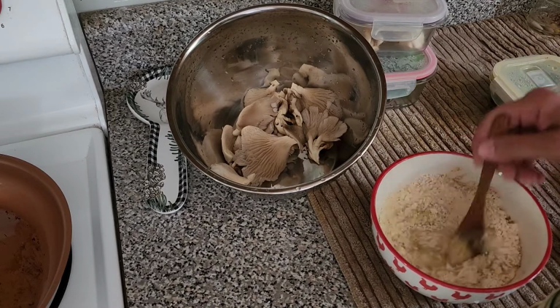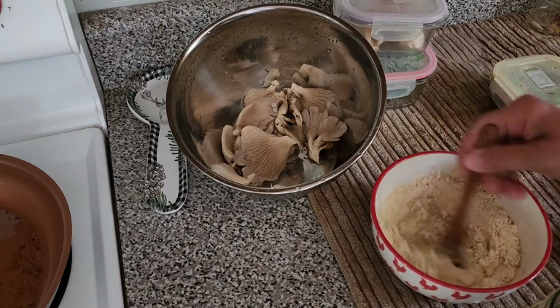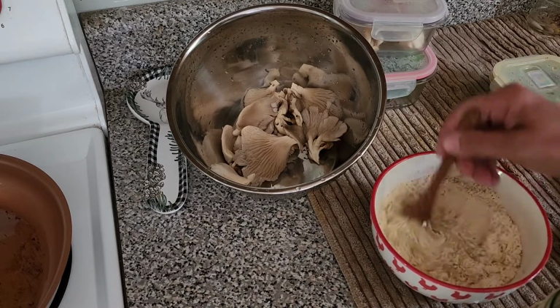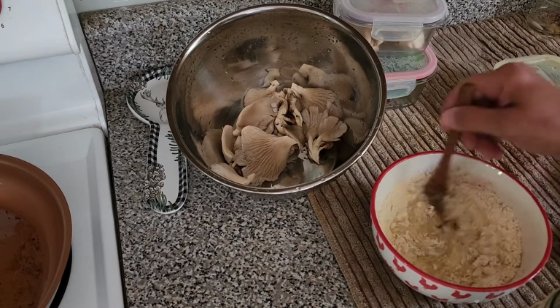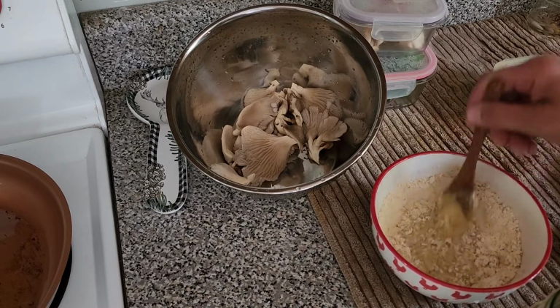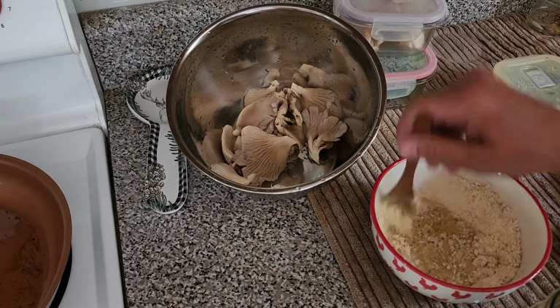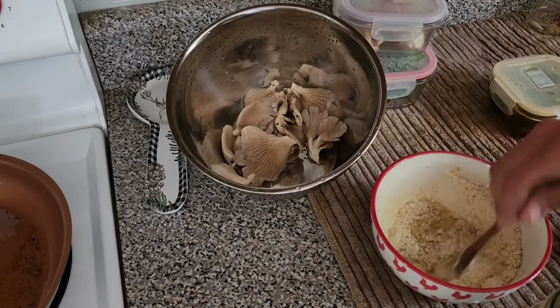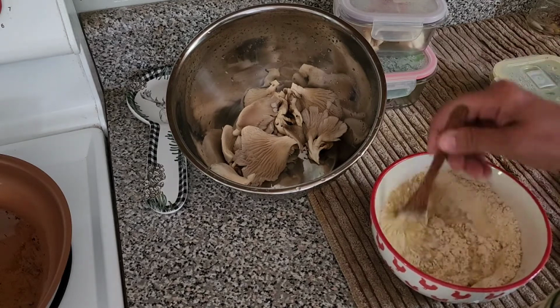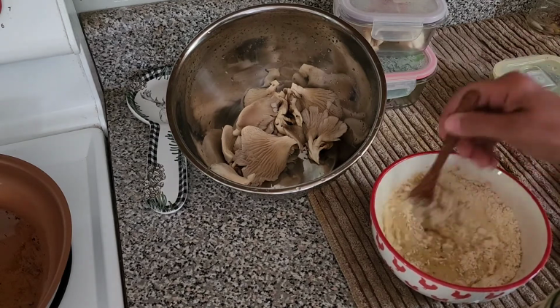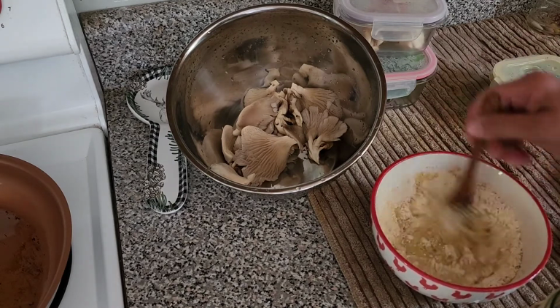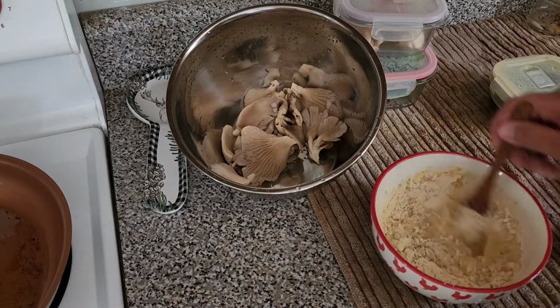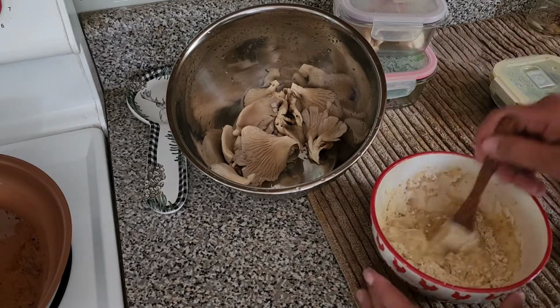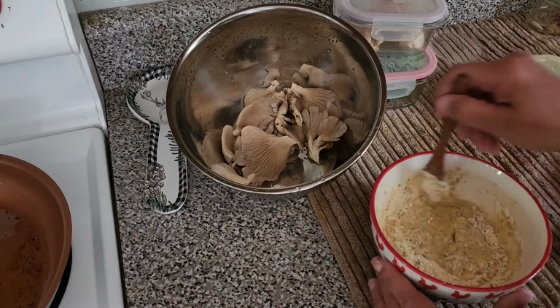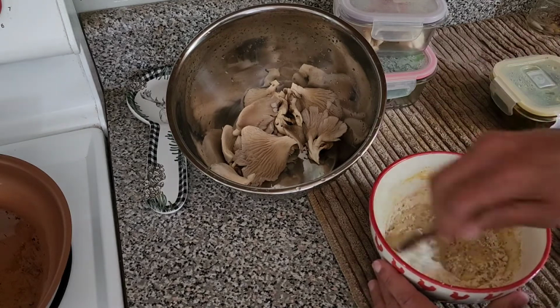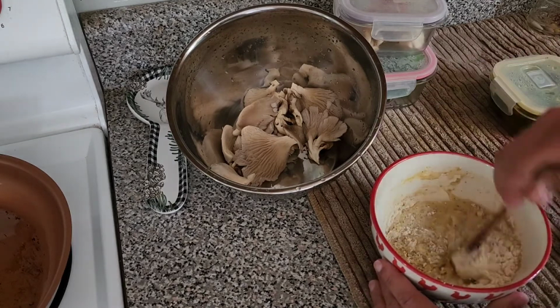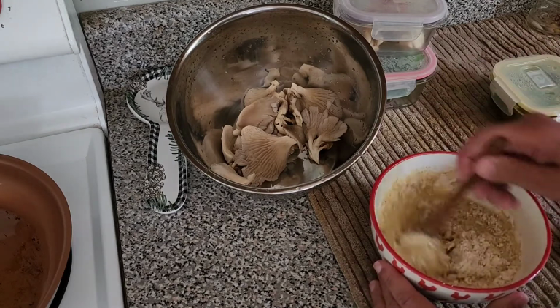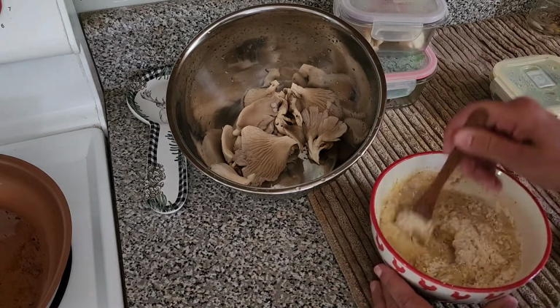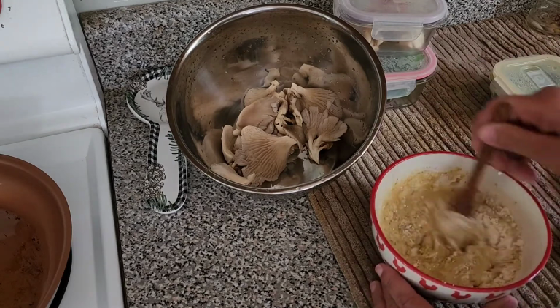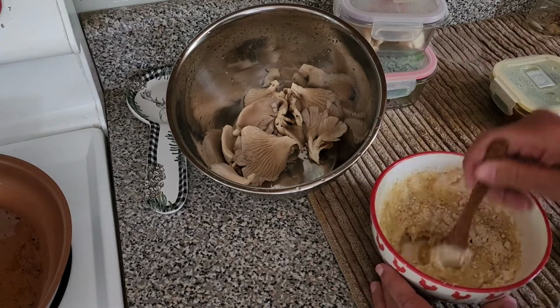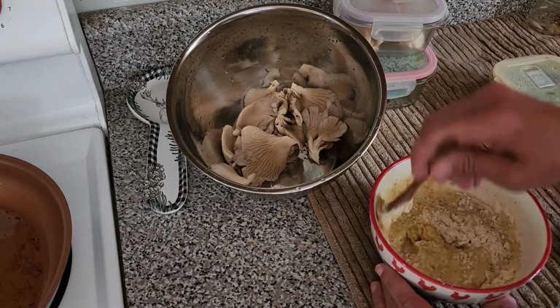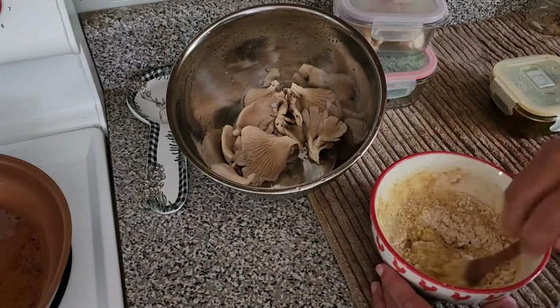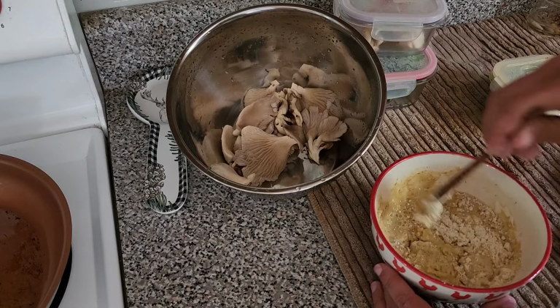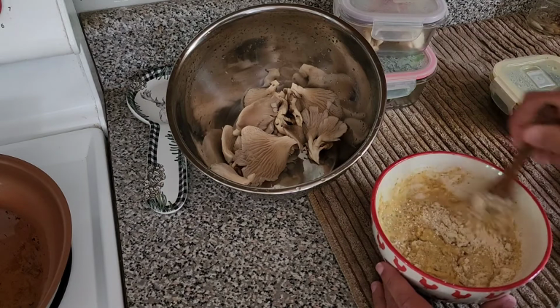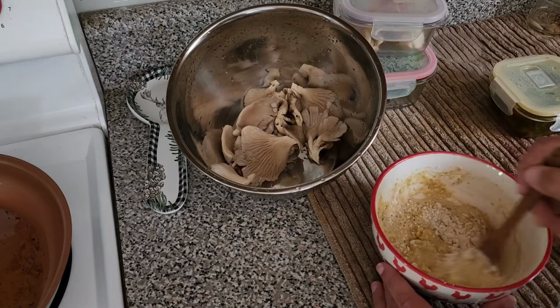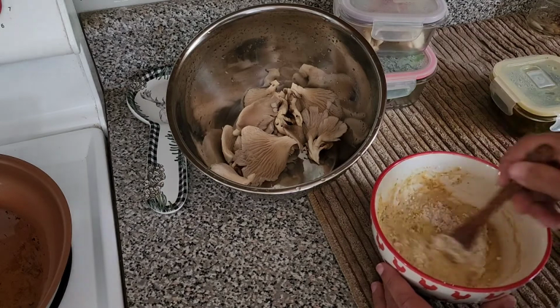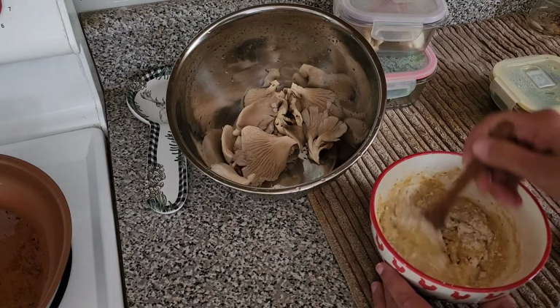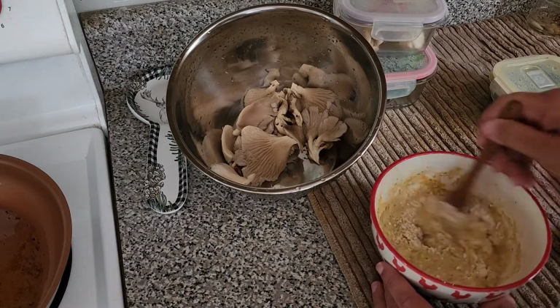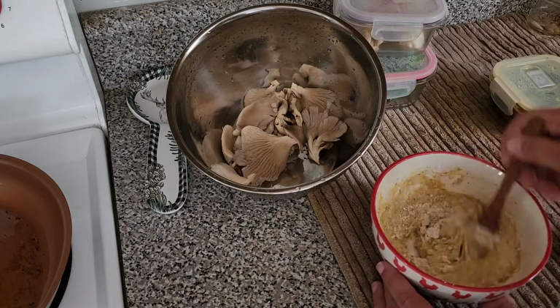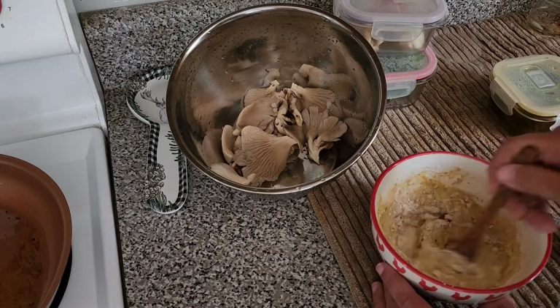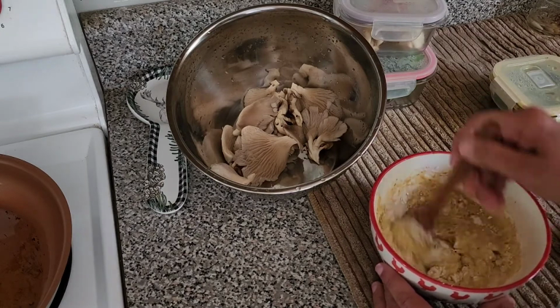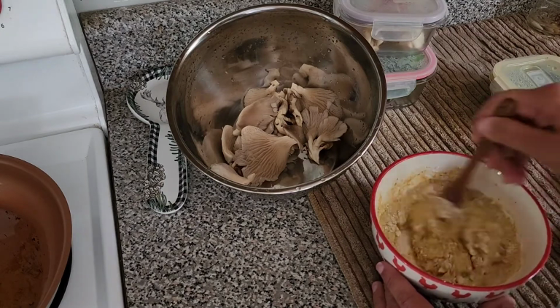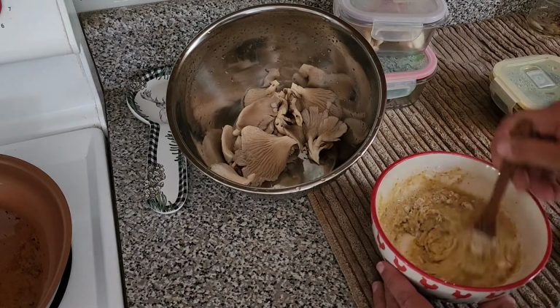Now I'm just going to add some water and keep stirring it until I get a pancake consistency.